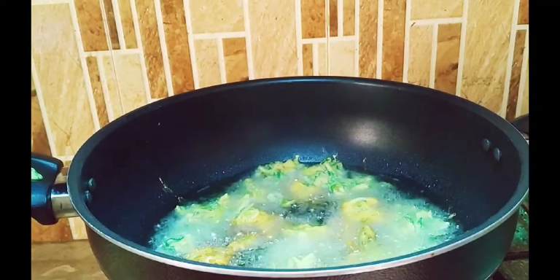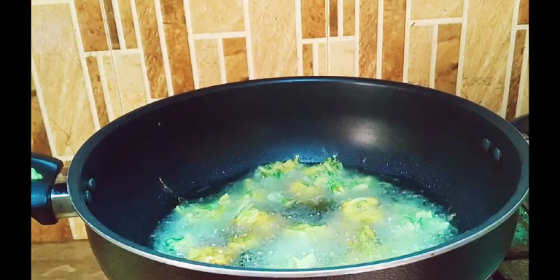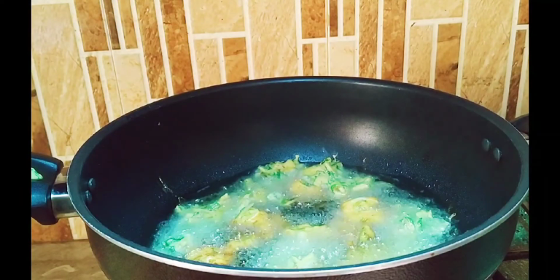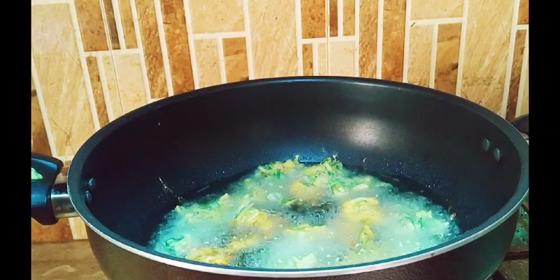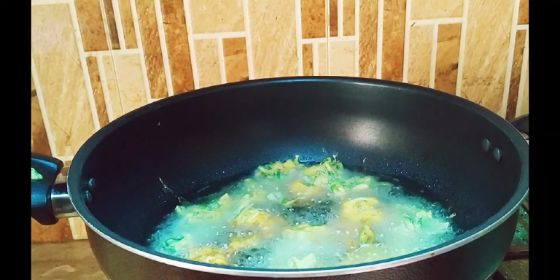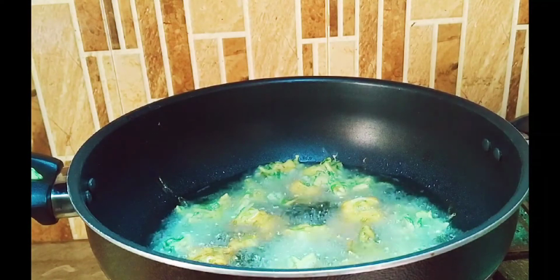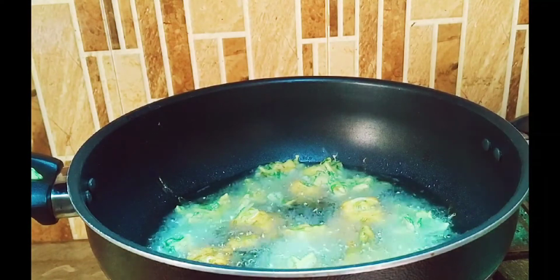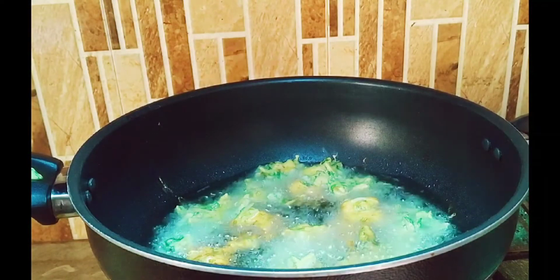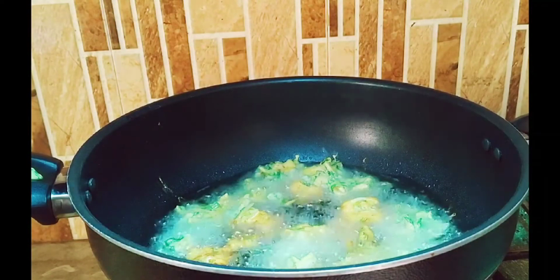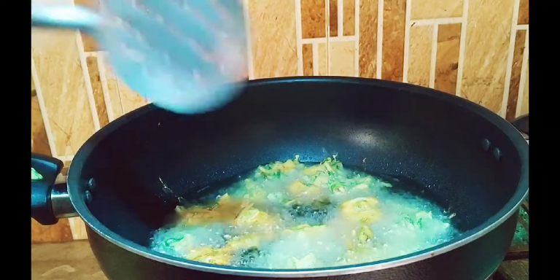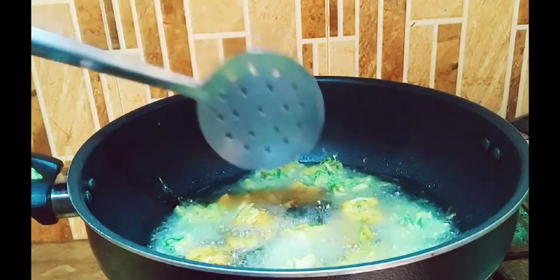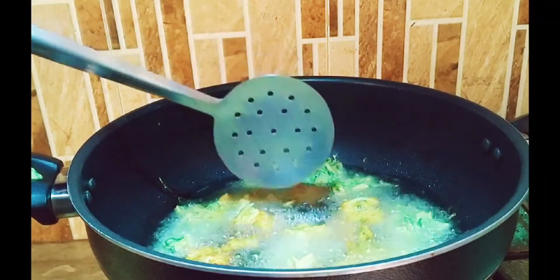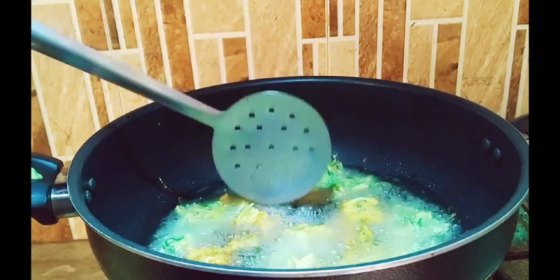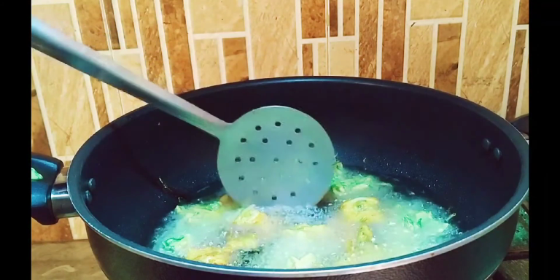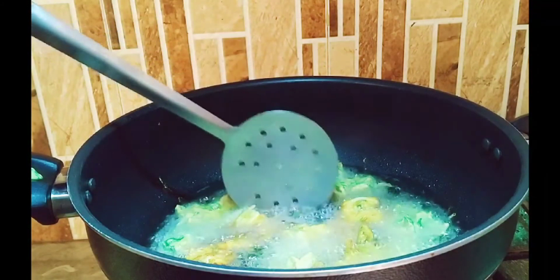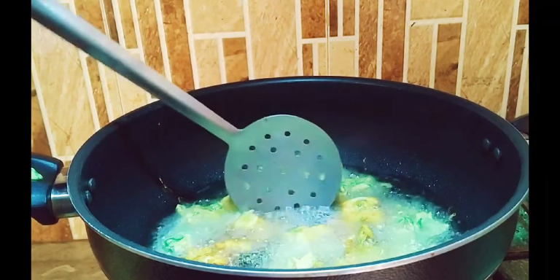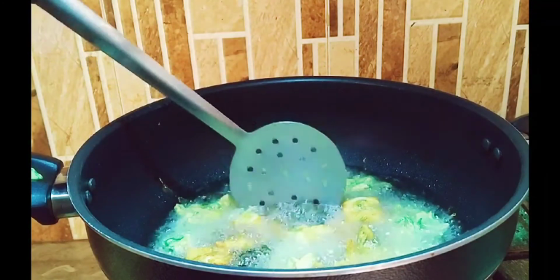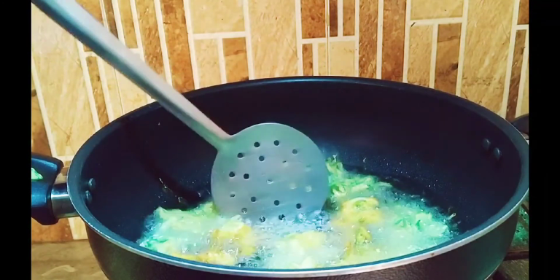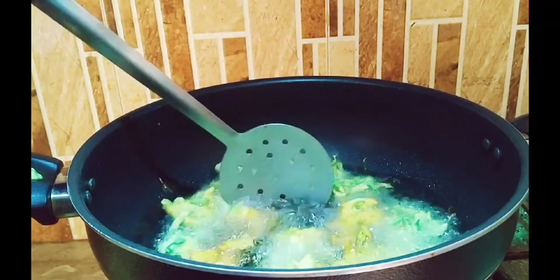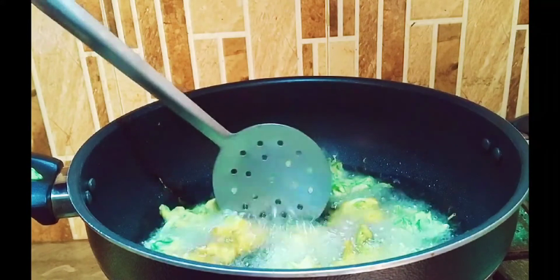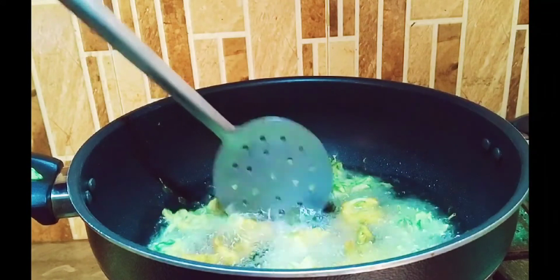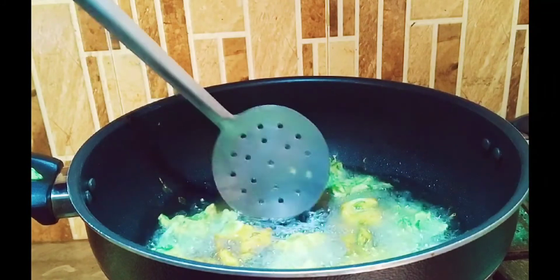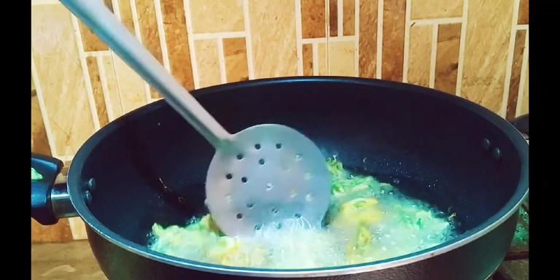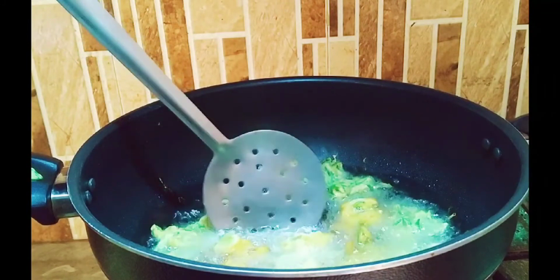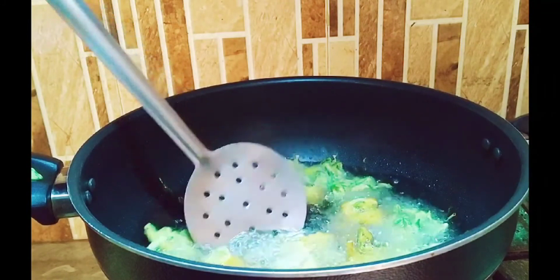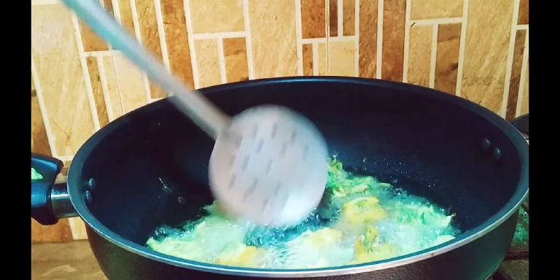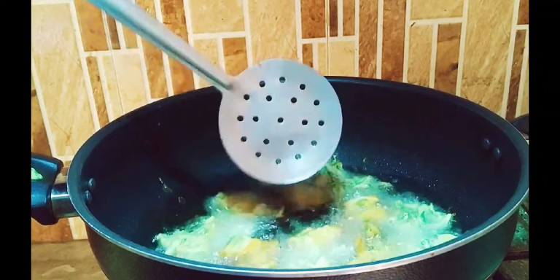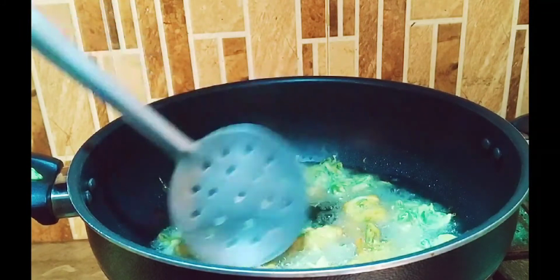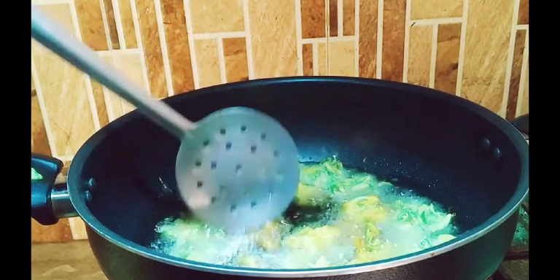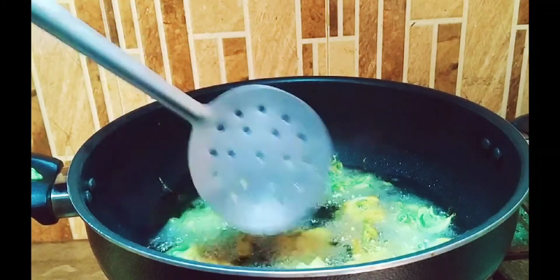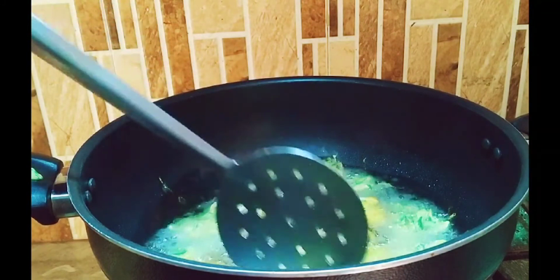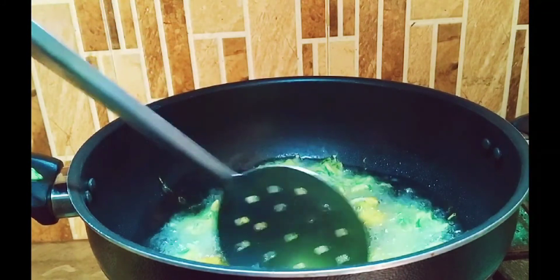When they are golden brown, I will remove them. I will make all of them.